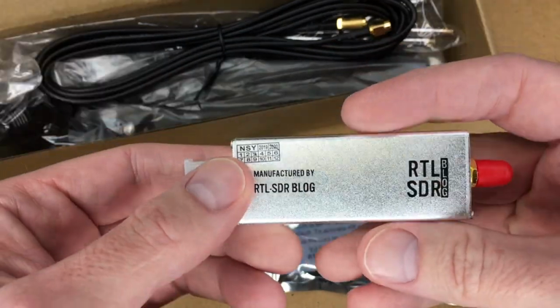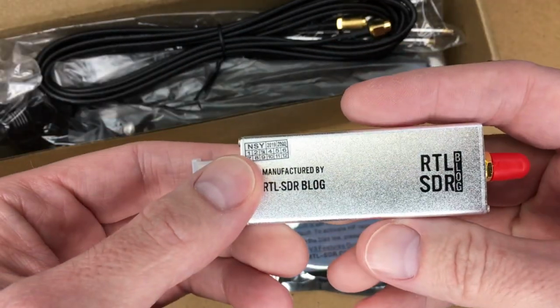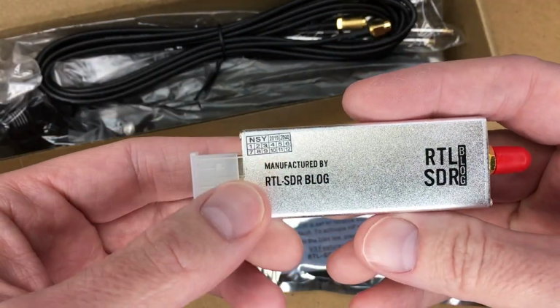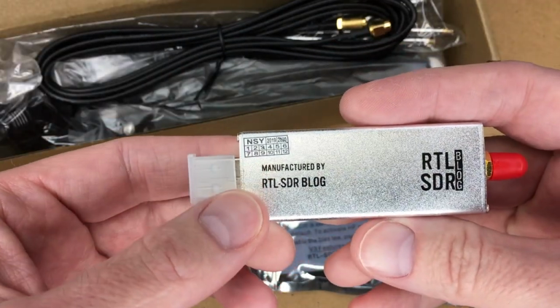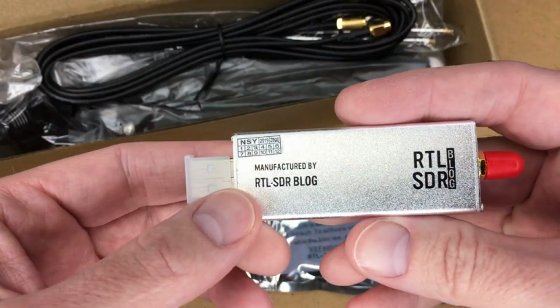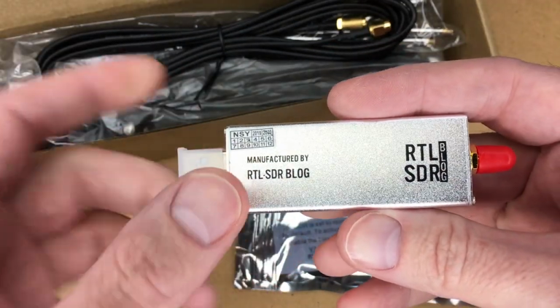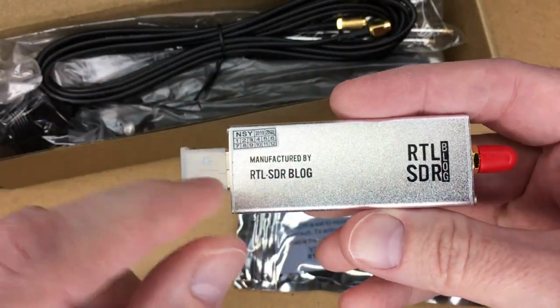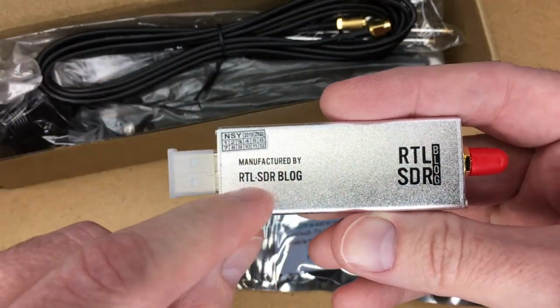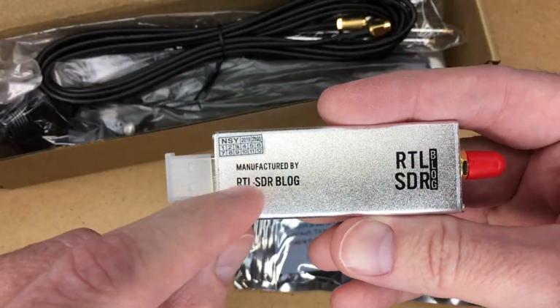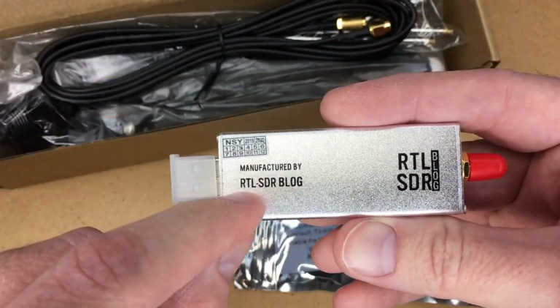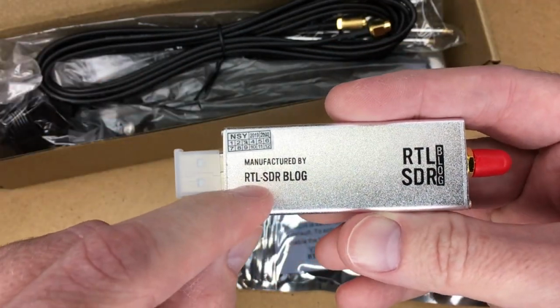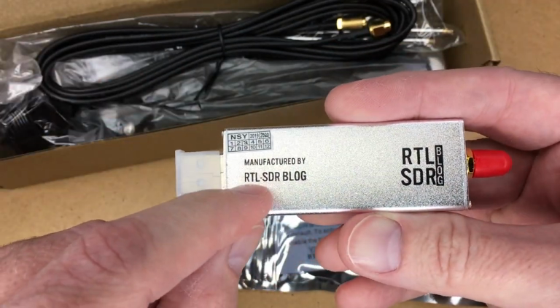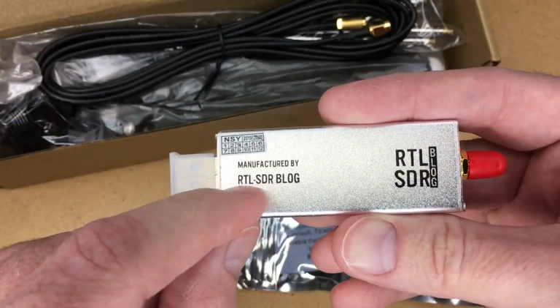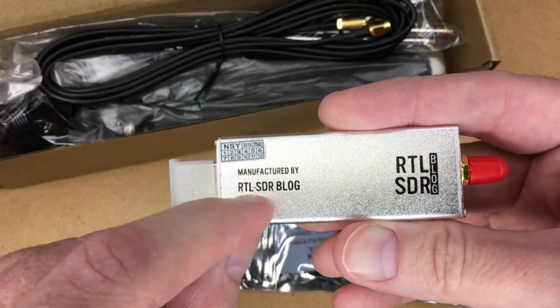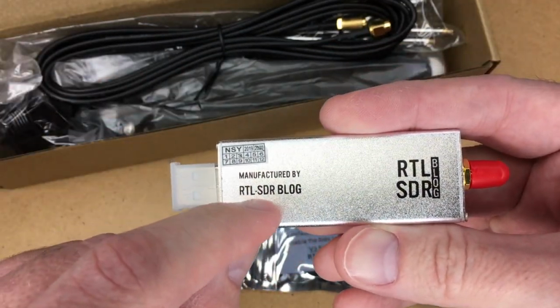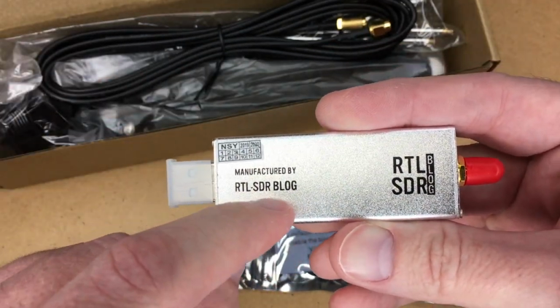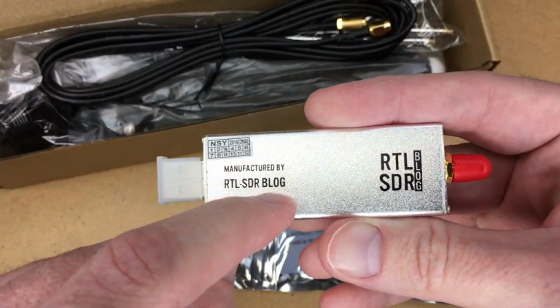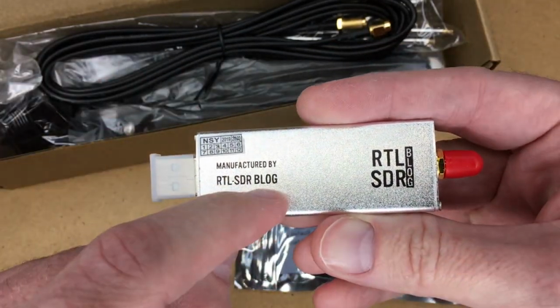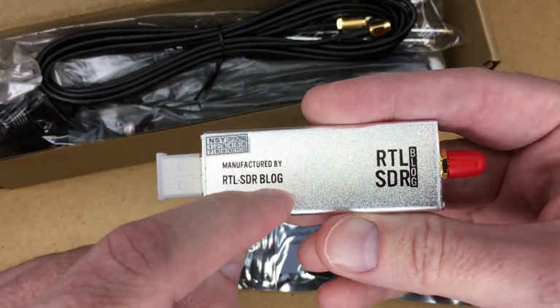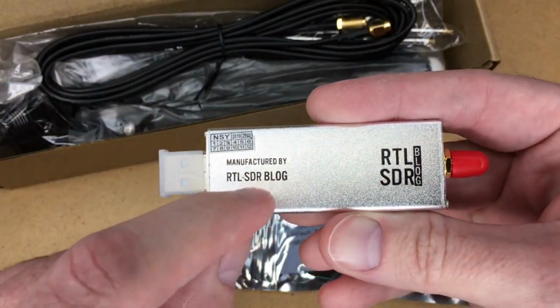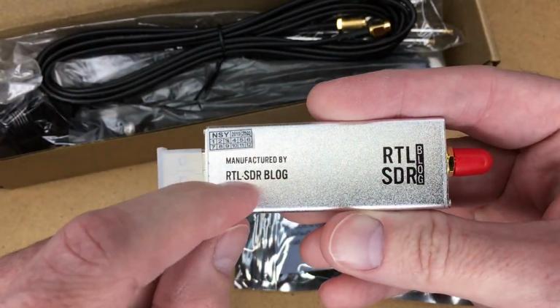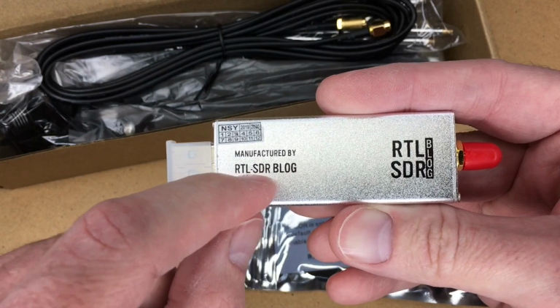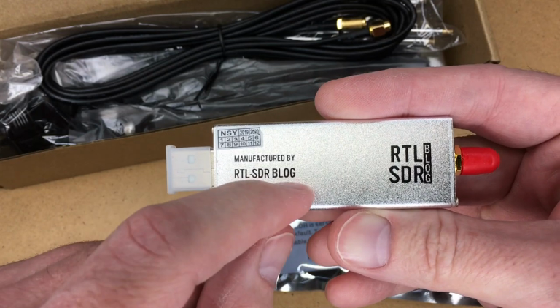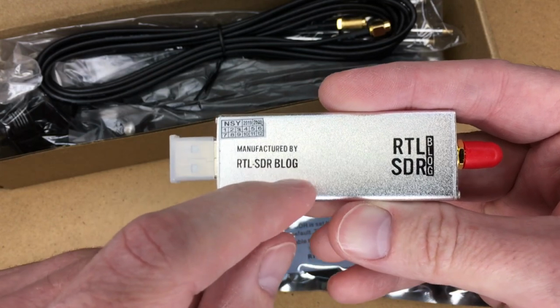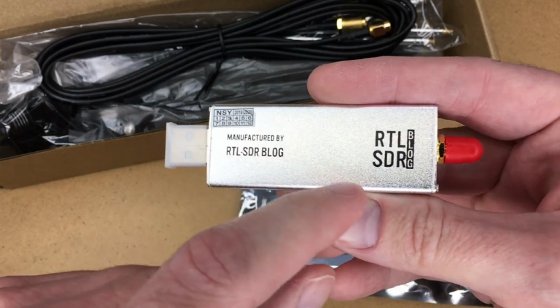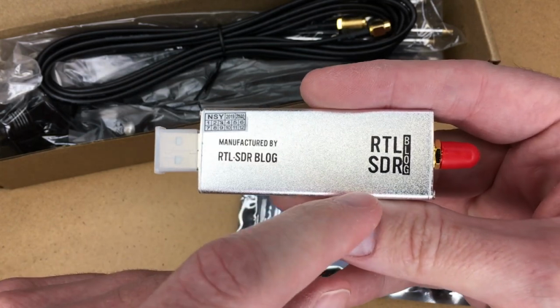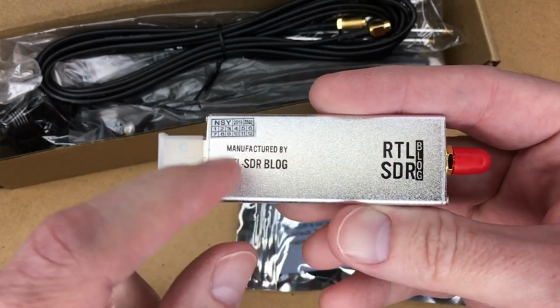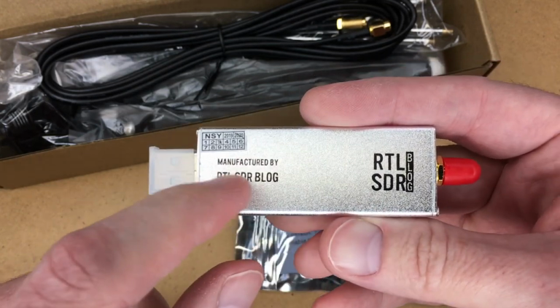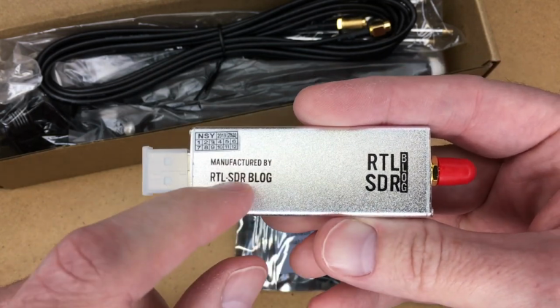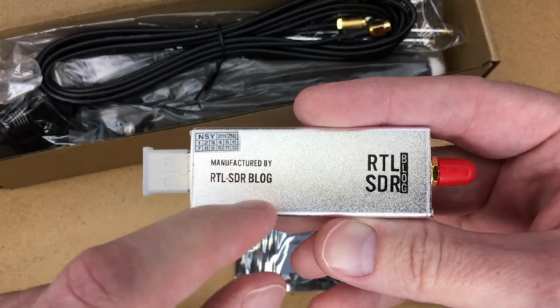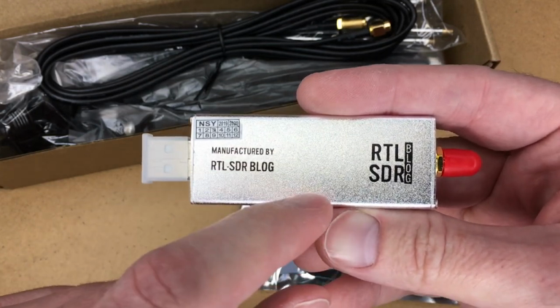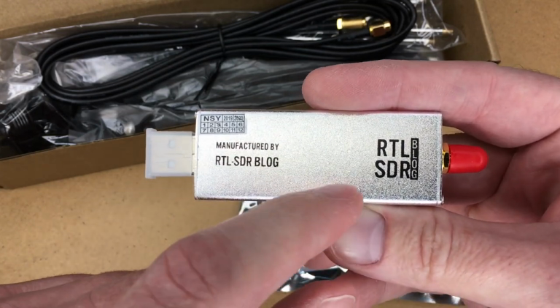On the back side it says manufactured by RTL-SDR Blog — that's a website you can go to. I'll put a link in the description.